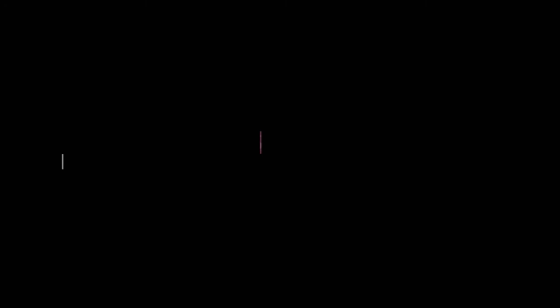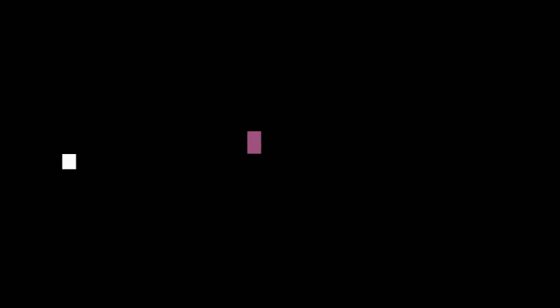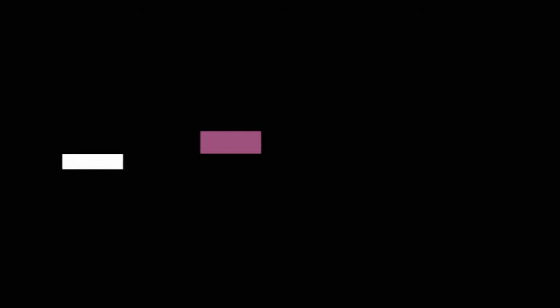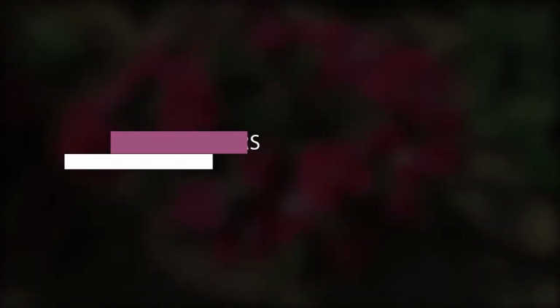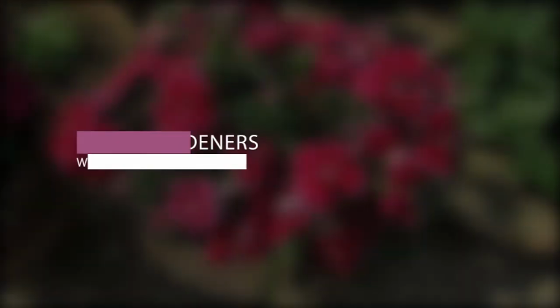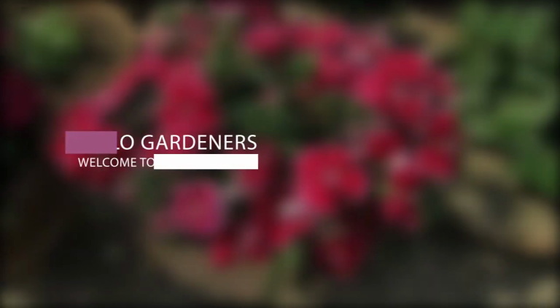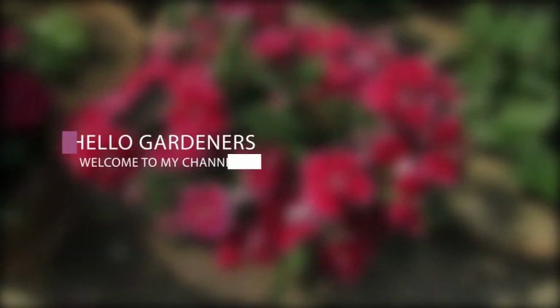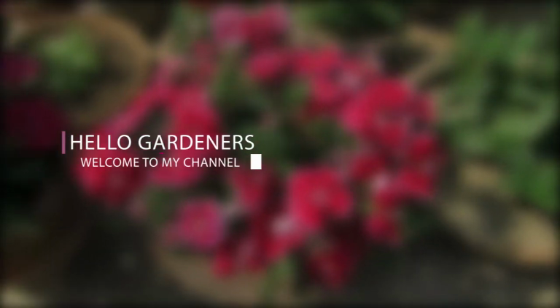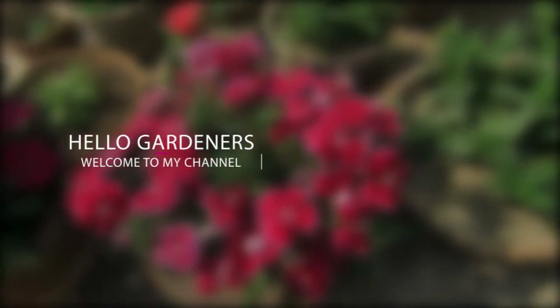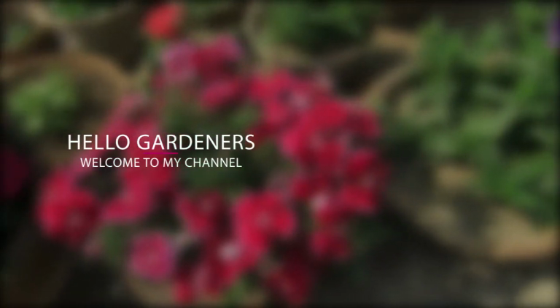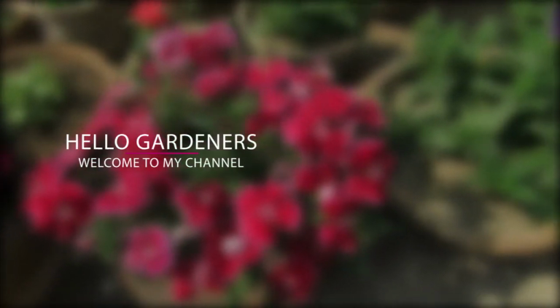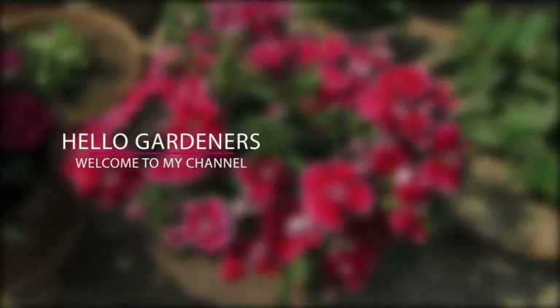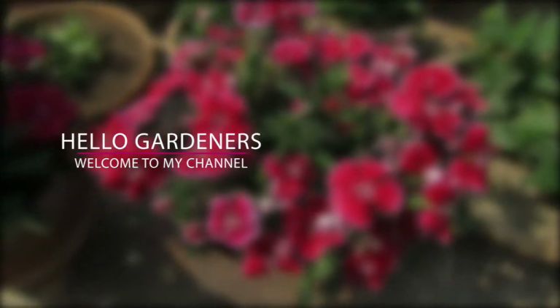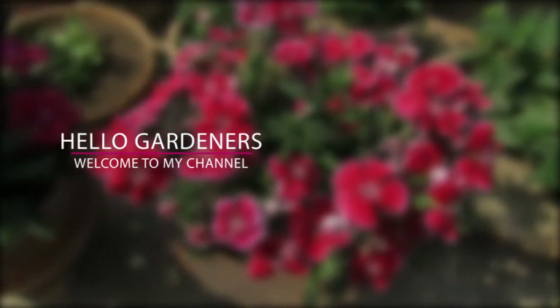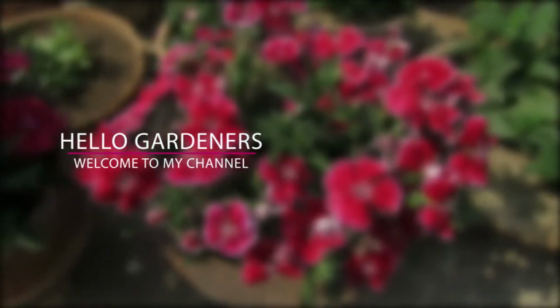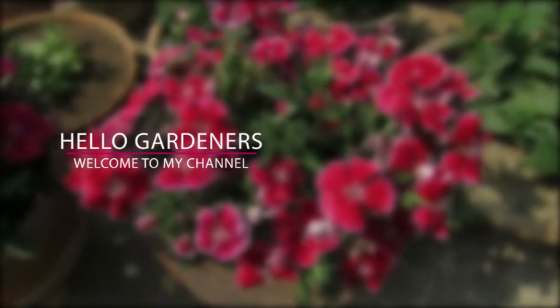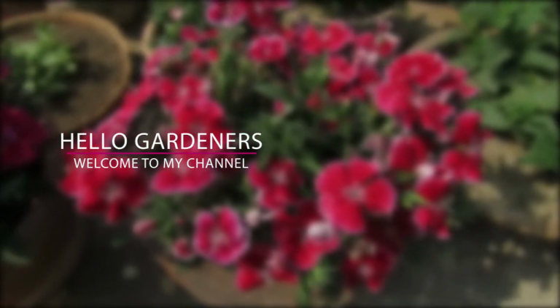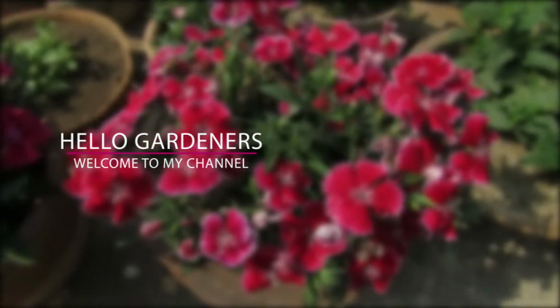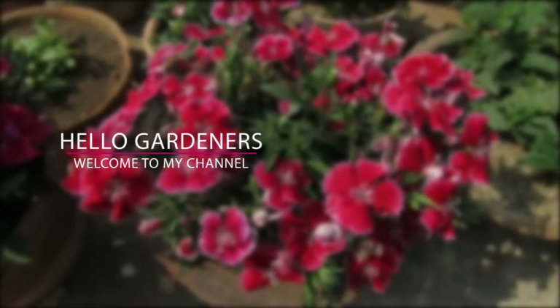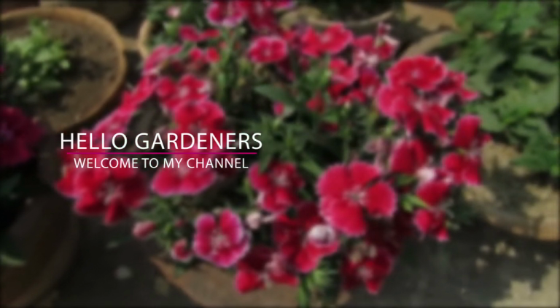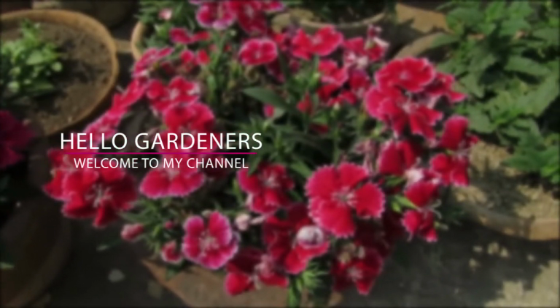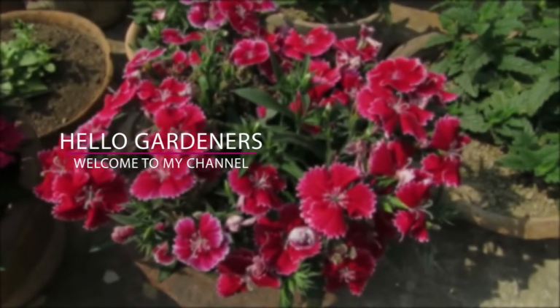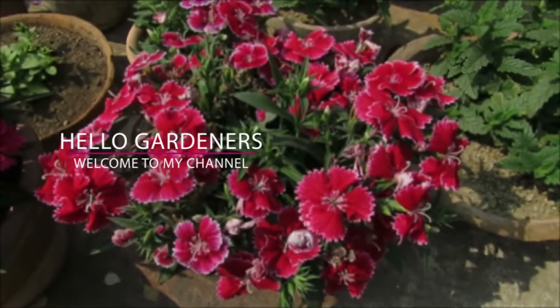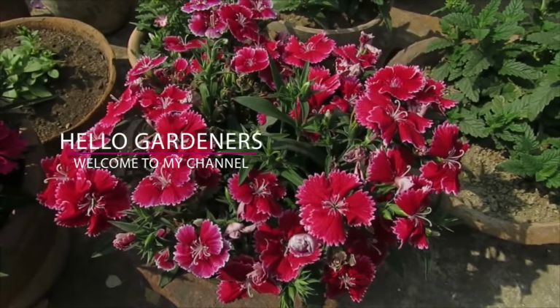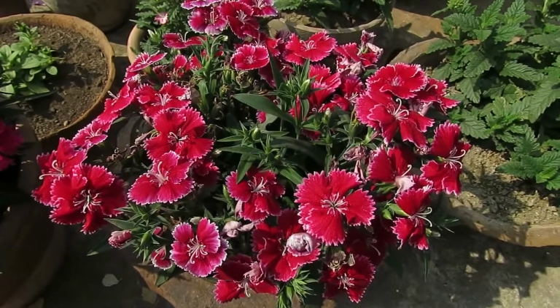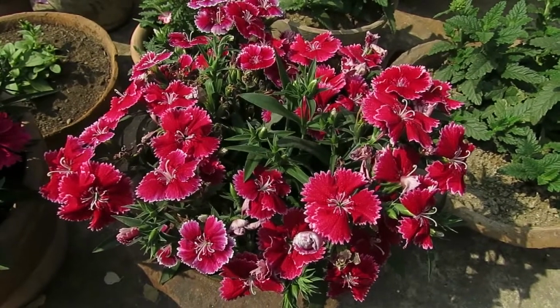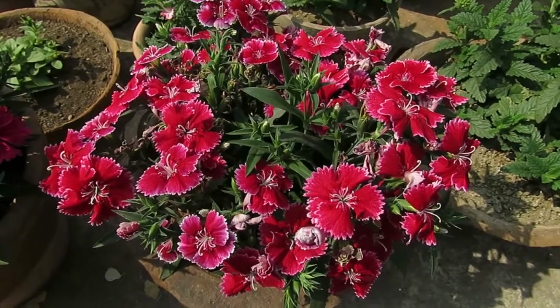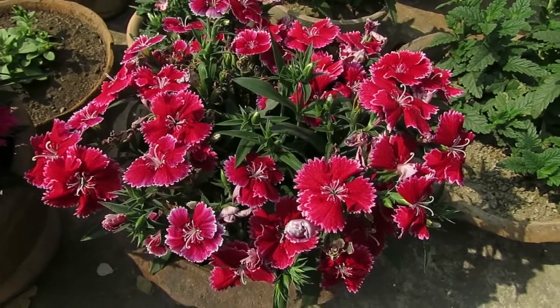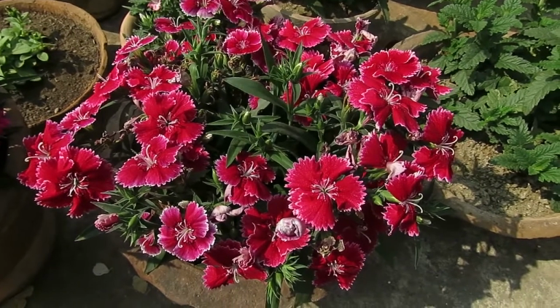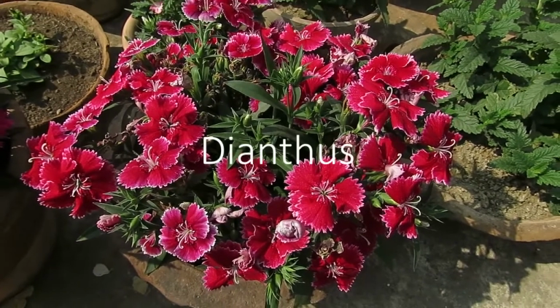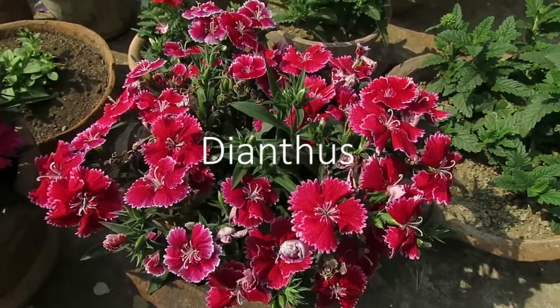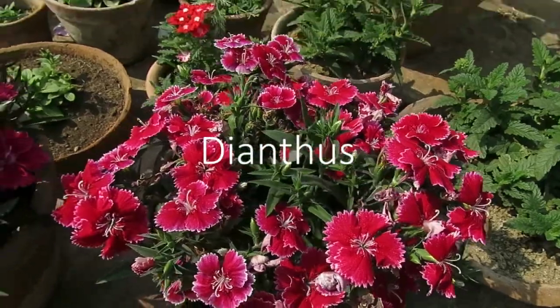Hello gardeners! Welcome to my channel. In this video we will talk about Dianthus.